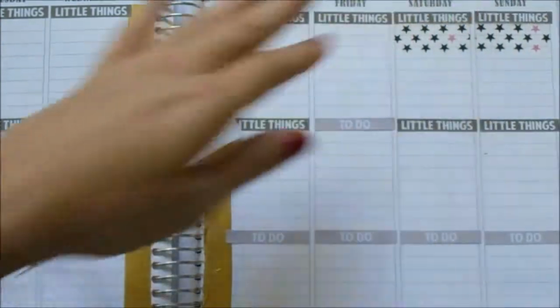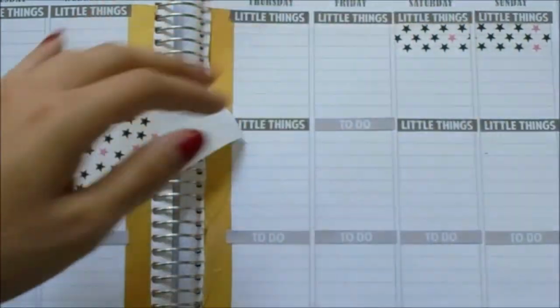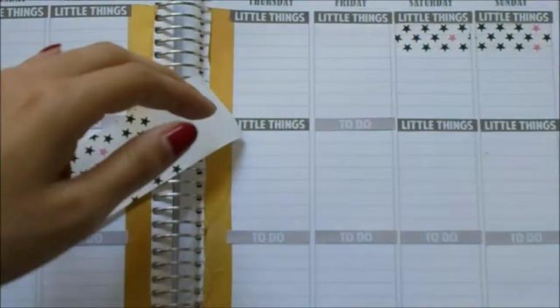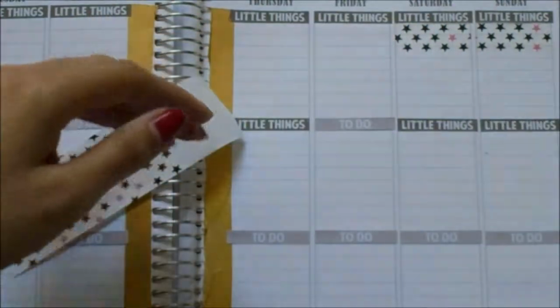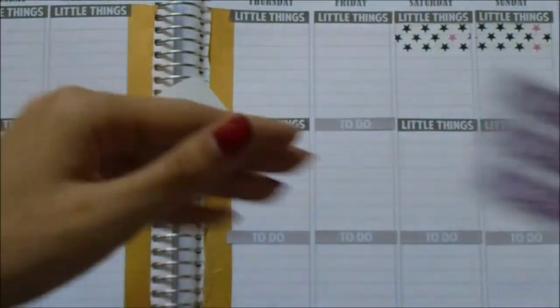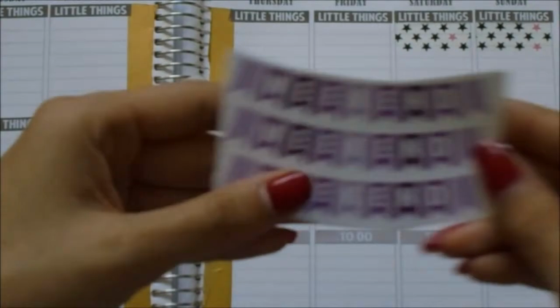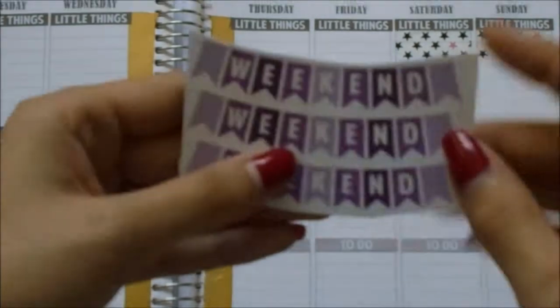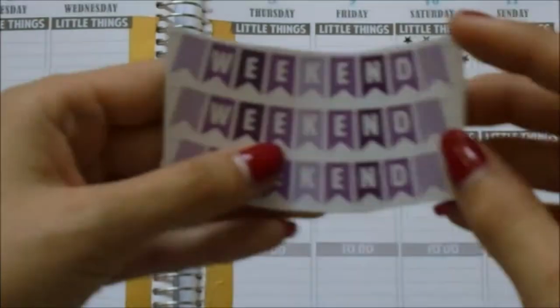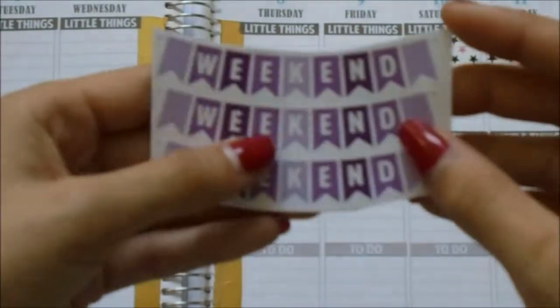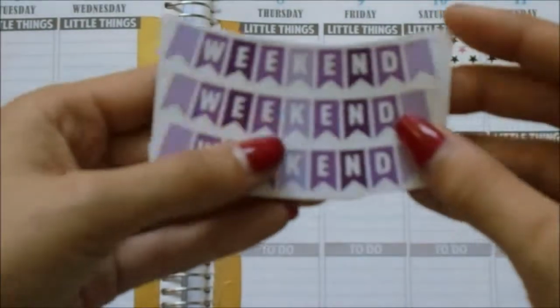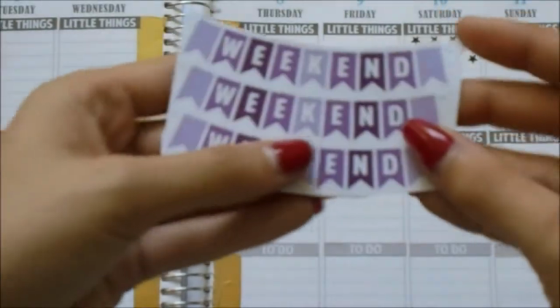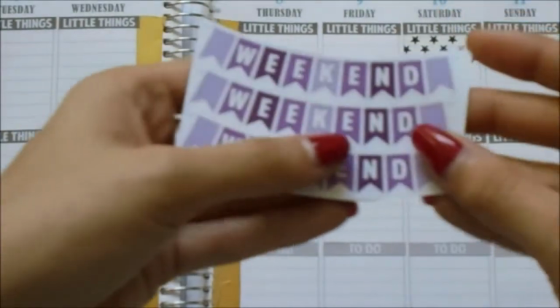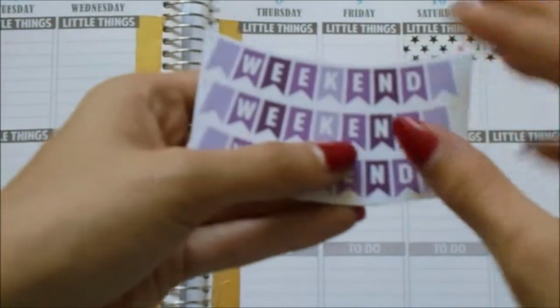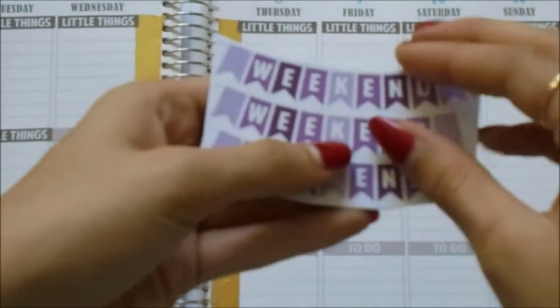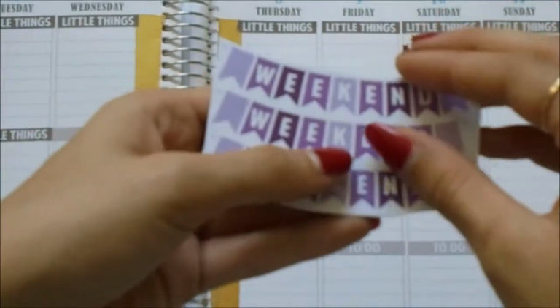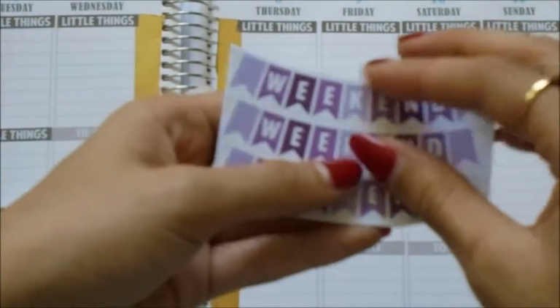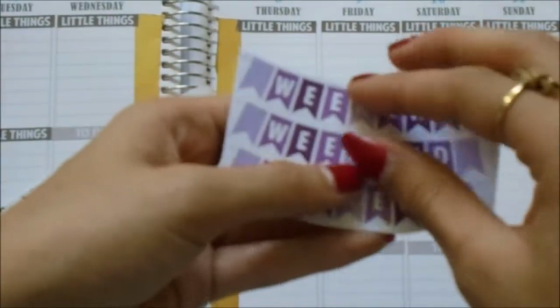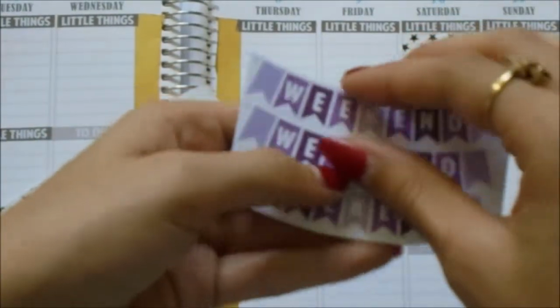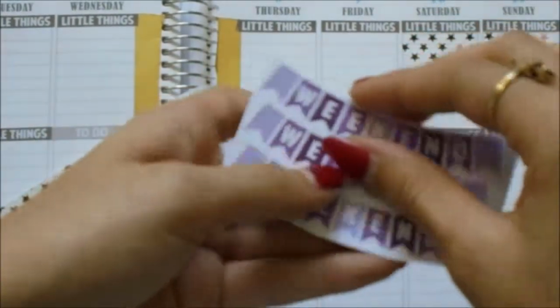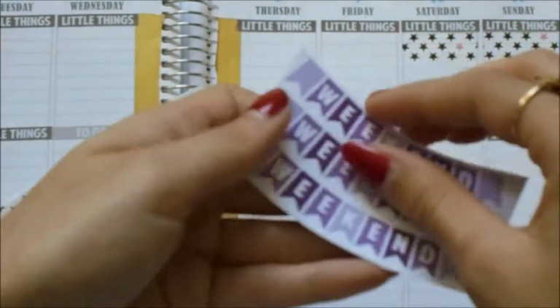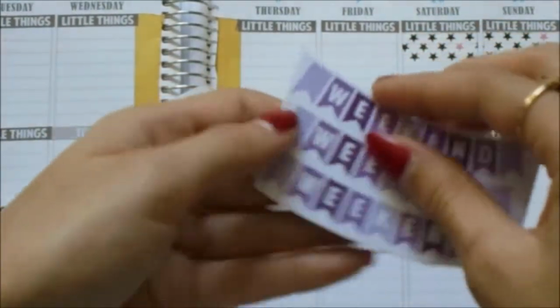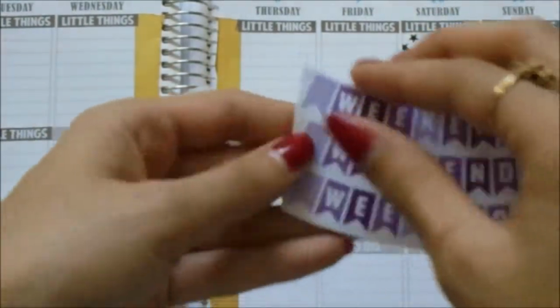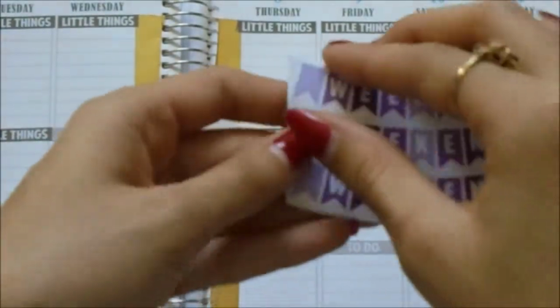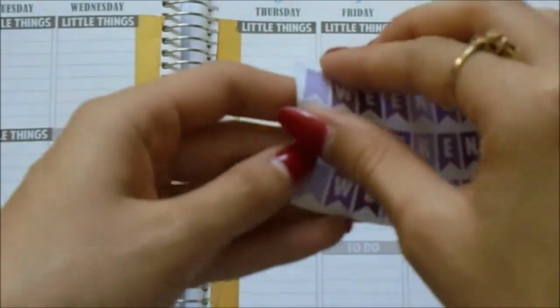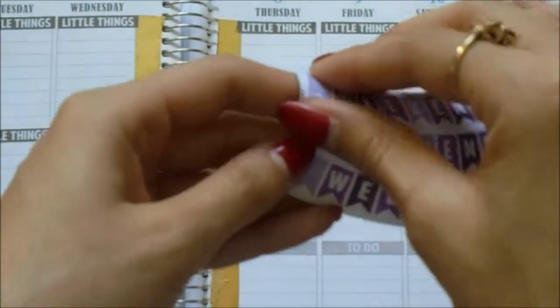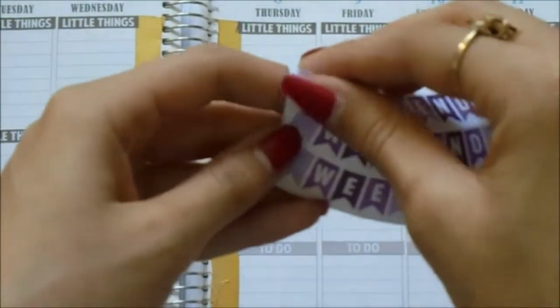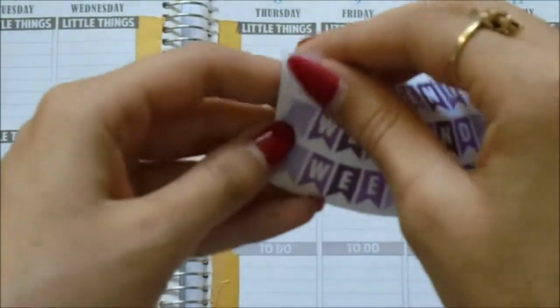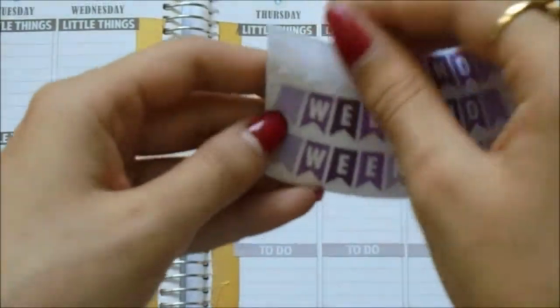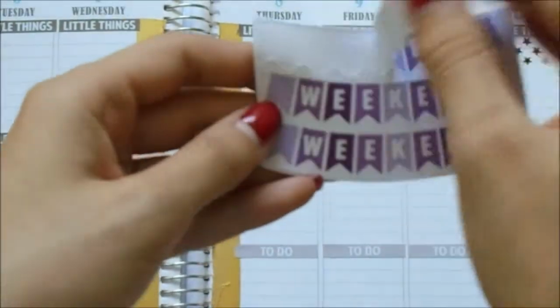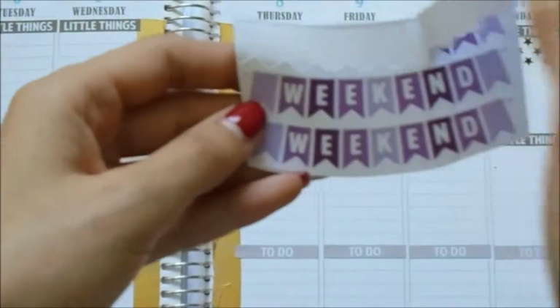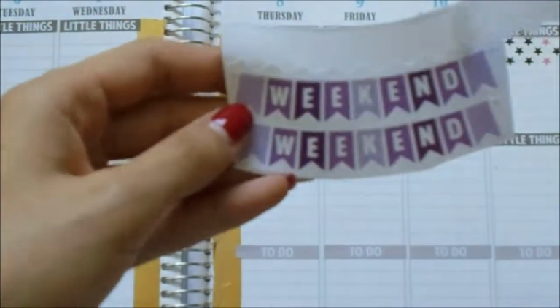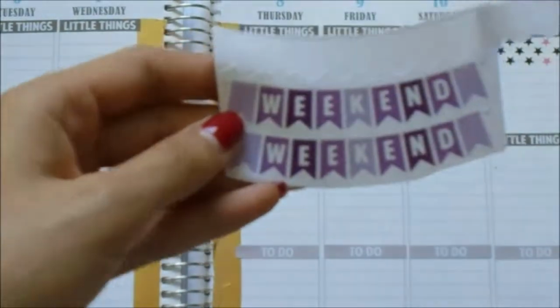And then I'm going to use one of these September colored ScribbleFriendsCo weekend banners.